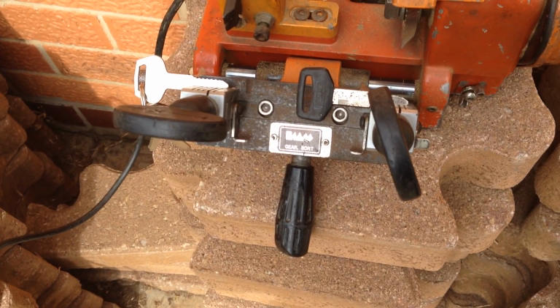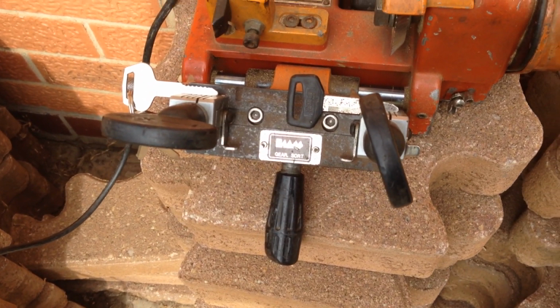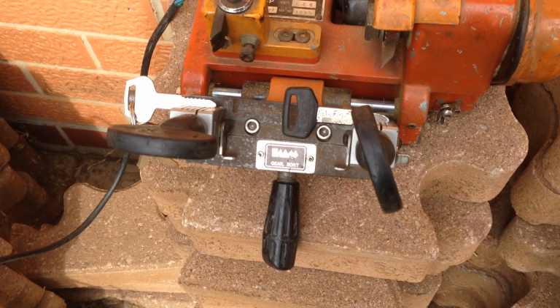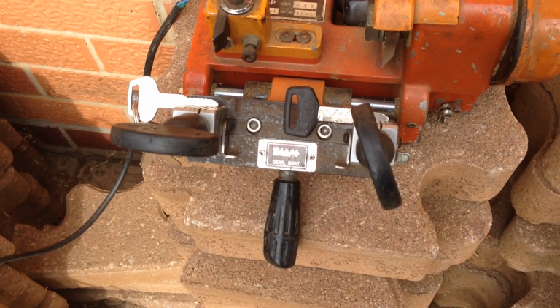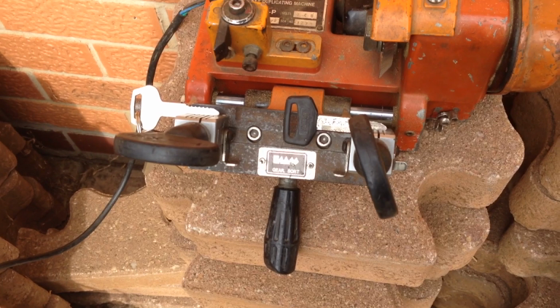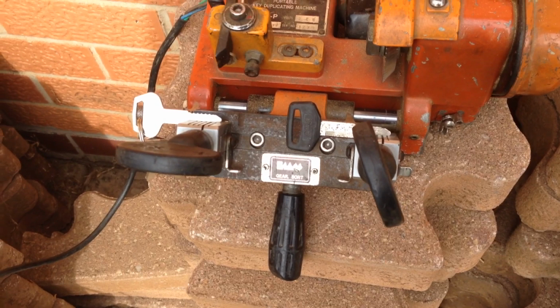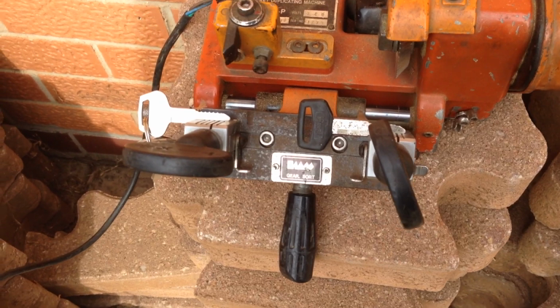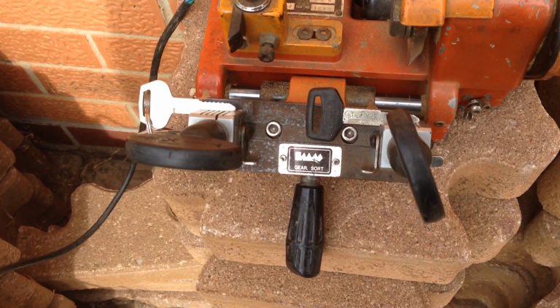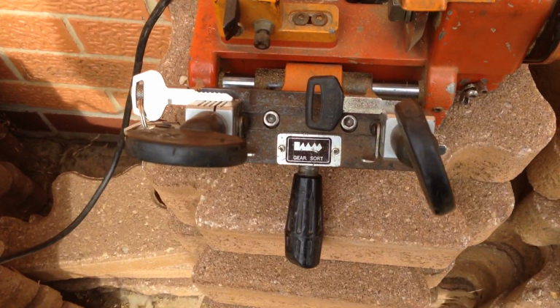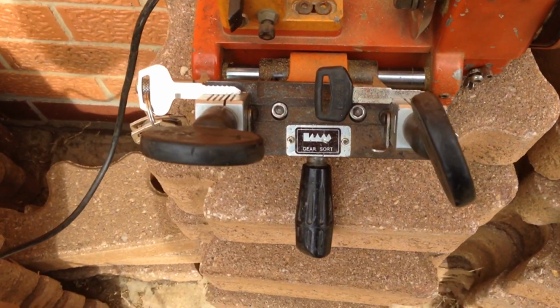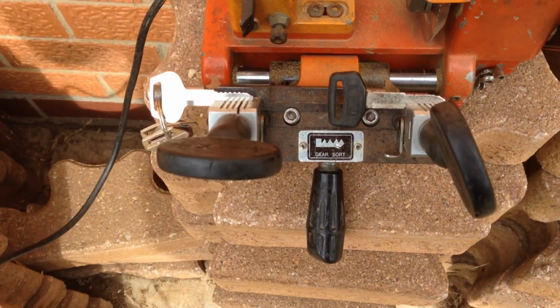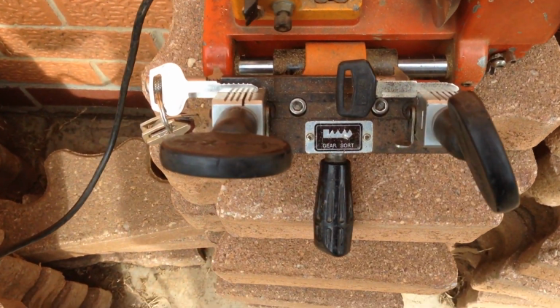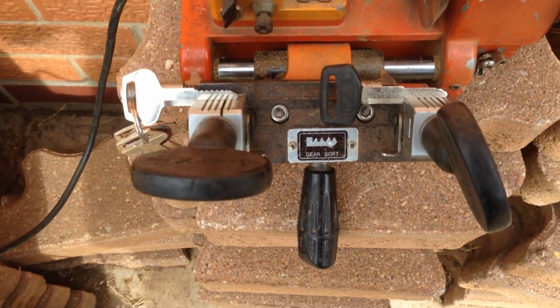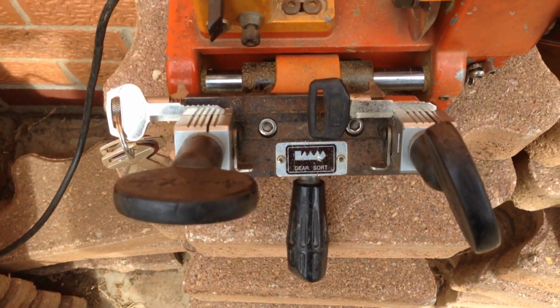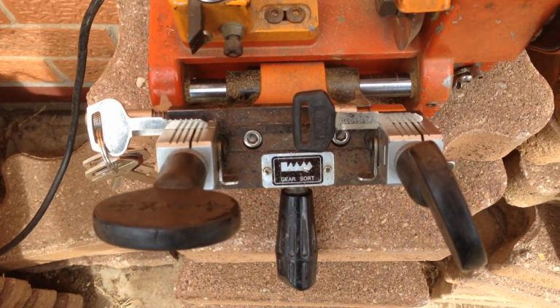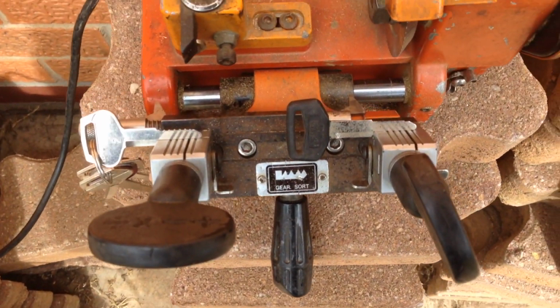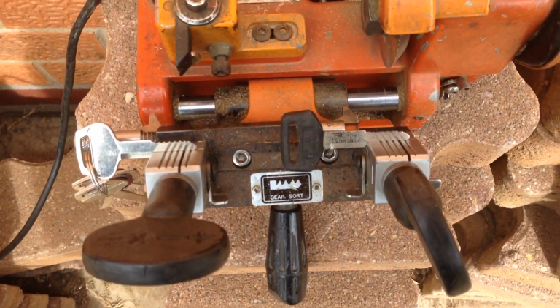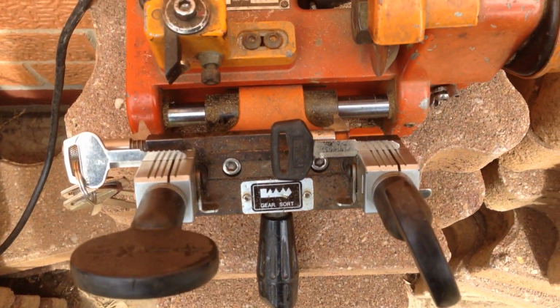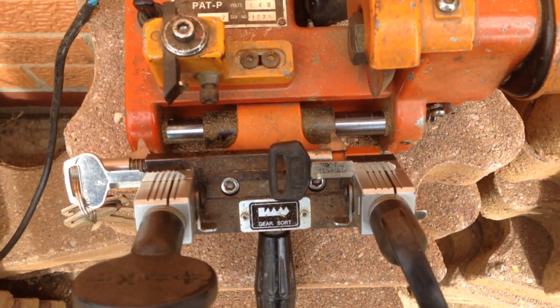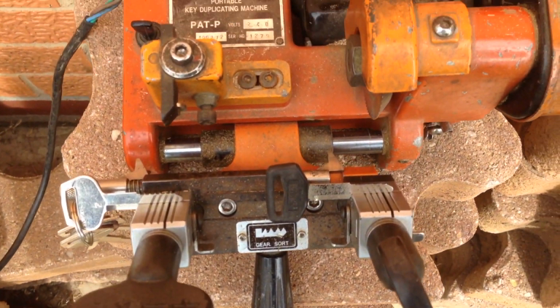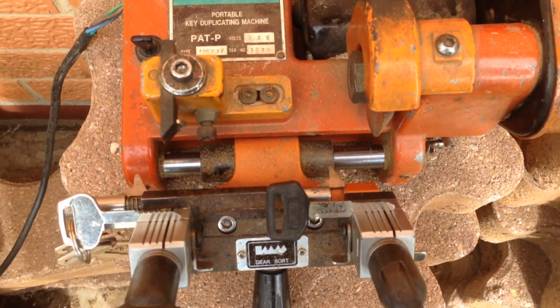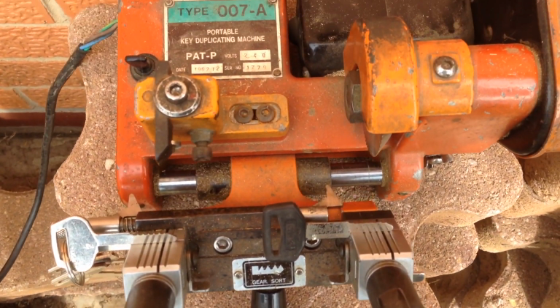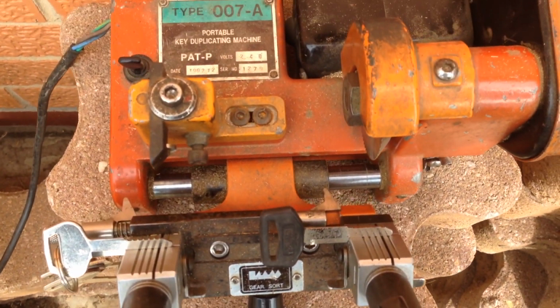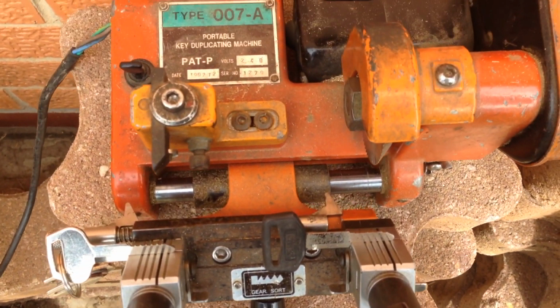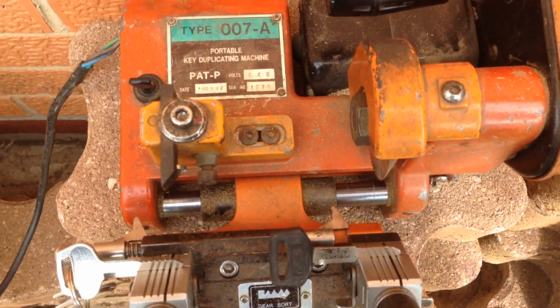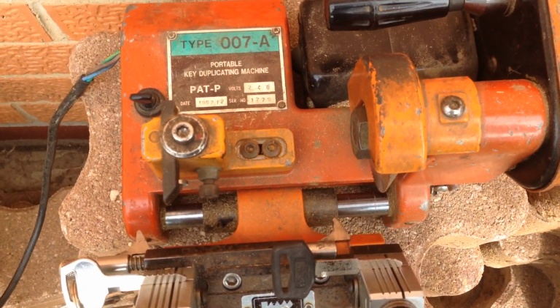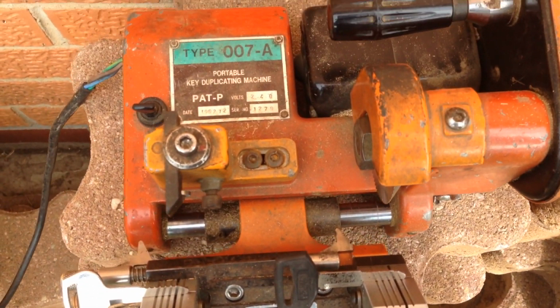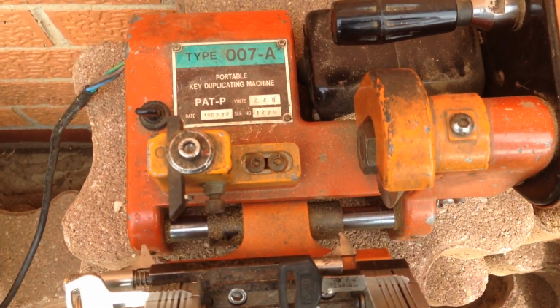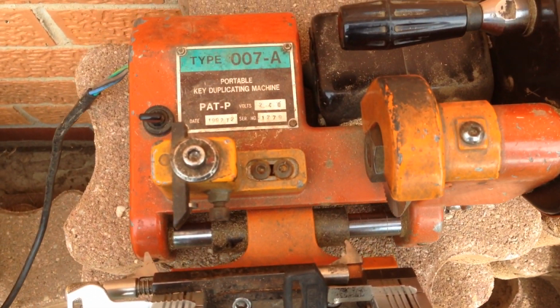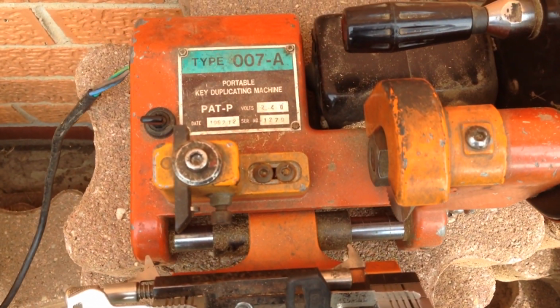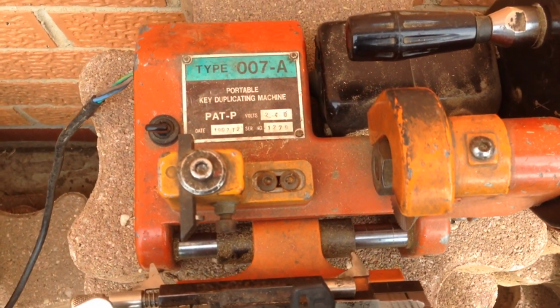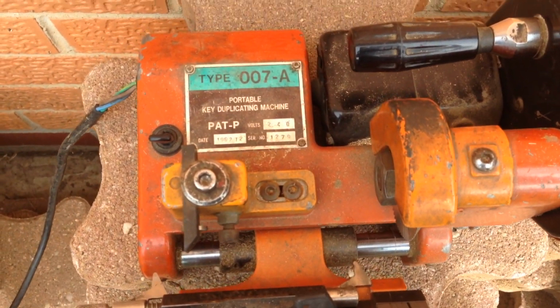Look at this neat little duplicator machine — little portable beast he's got. Isn't it gorgeous? It's so cute.